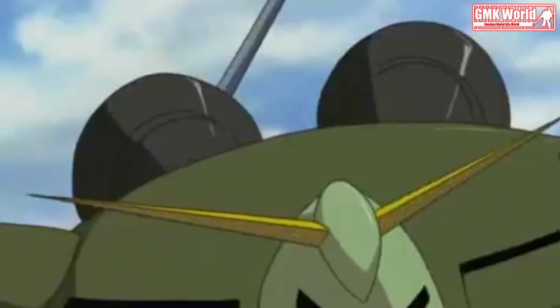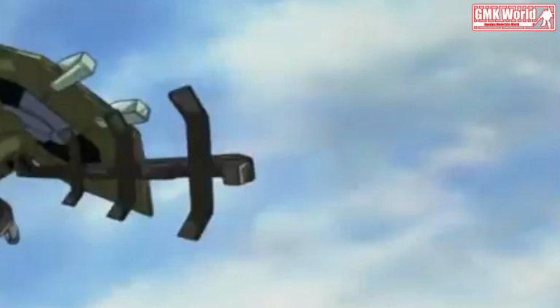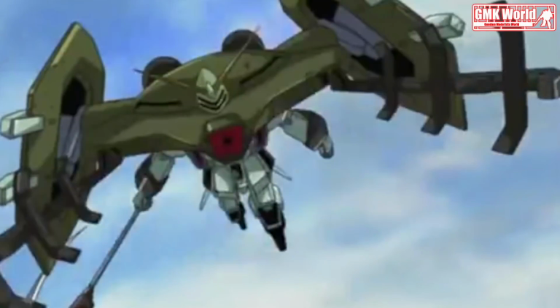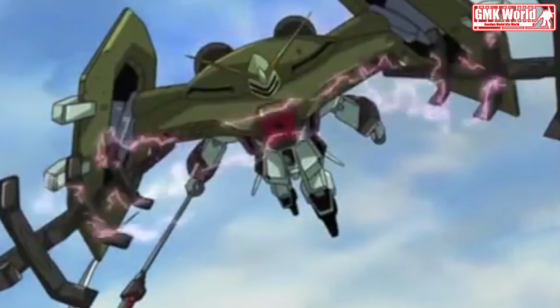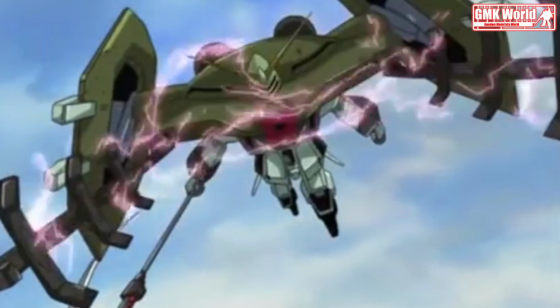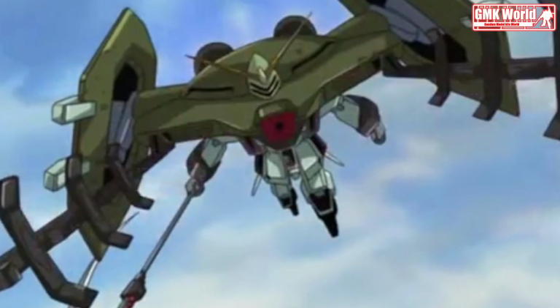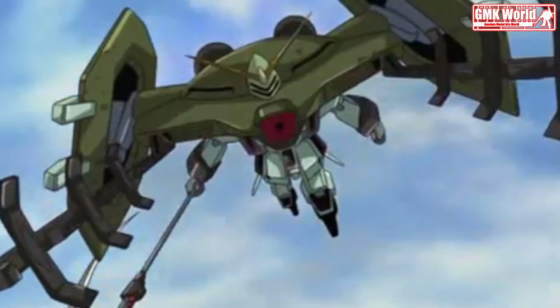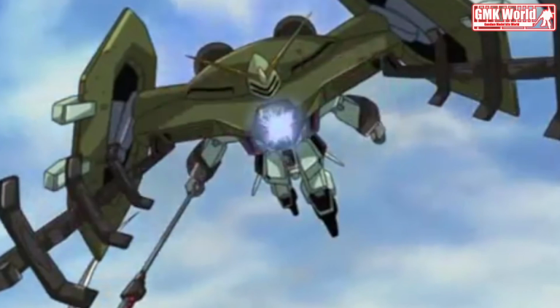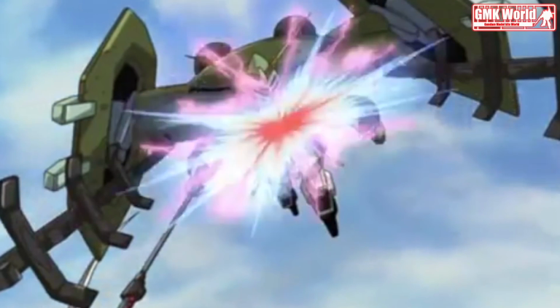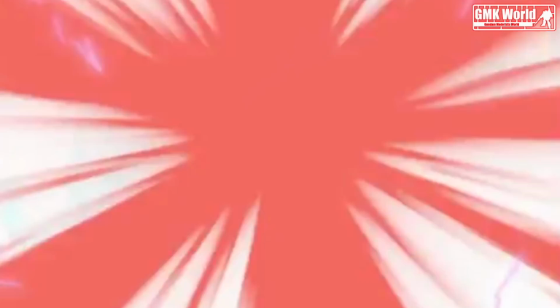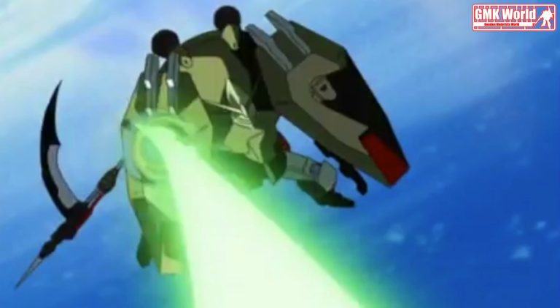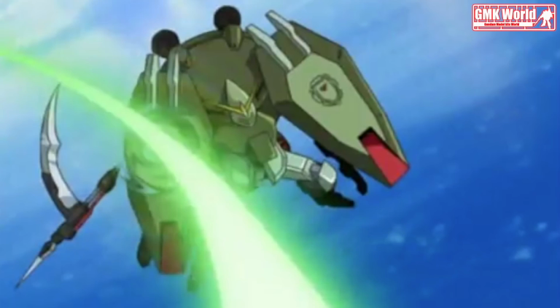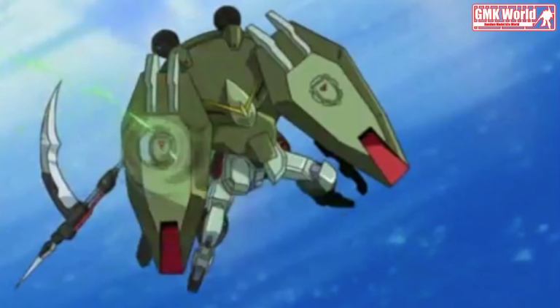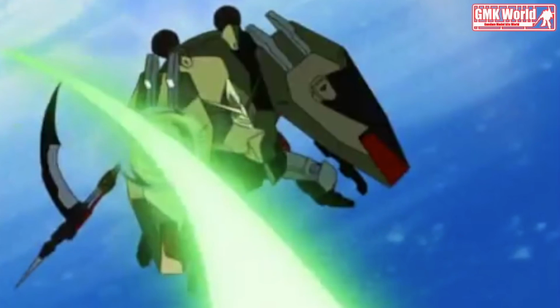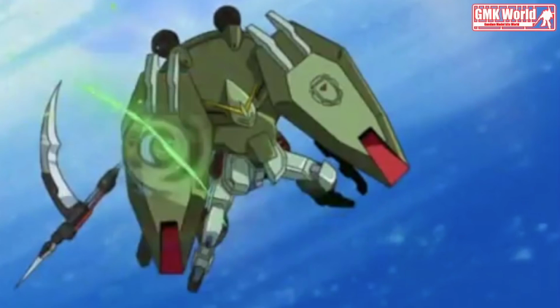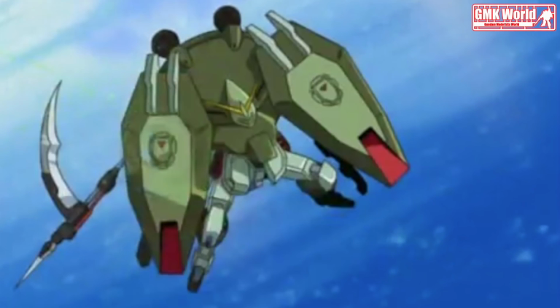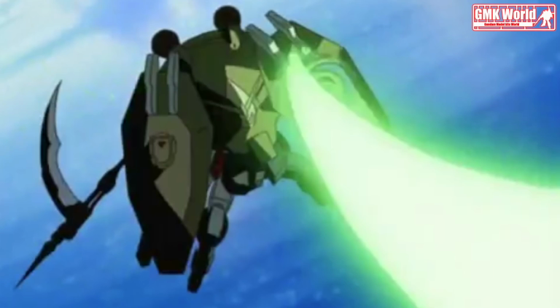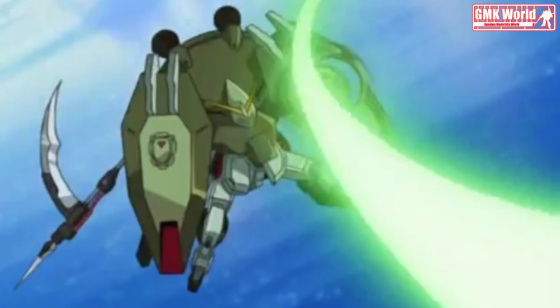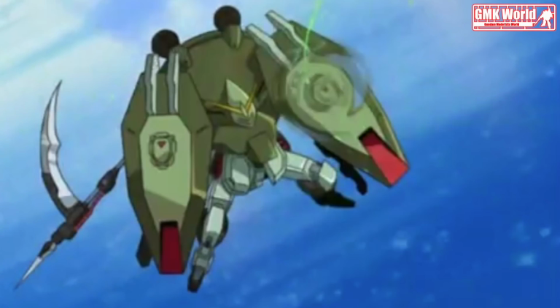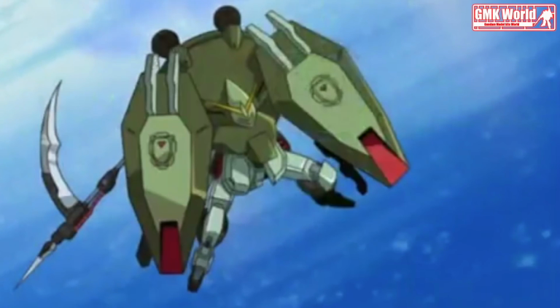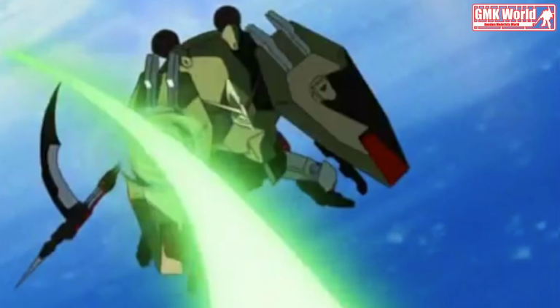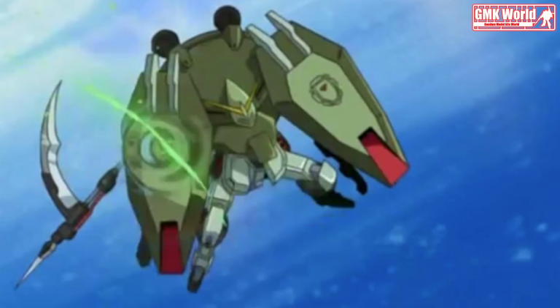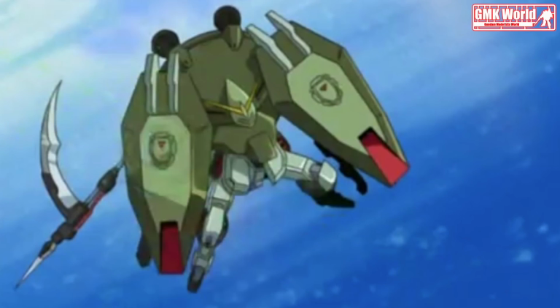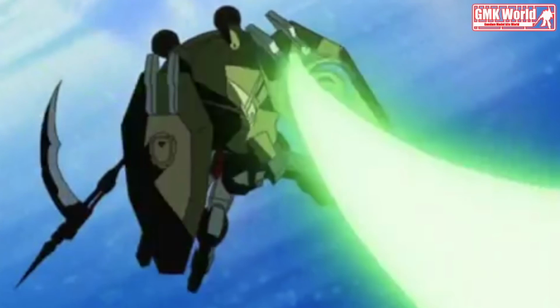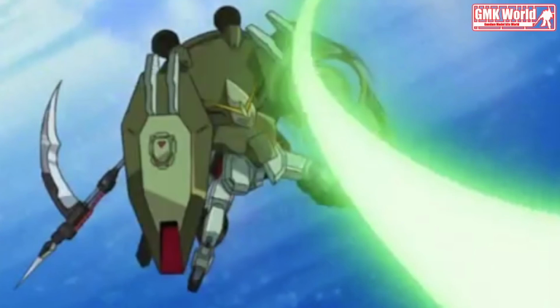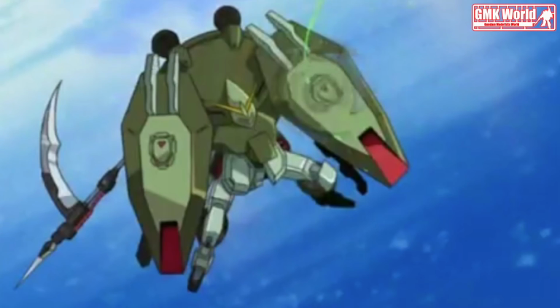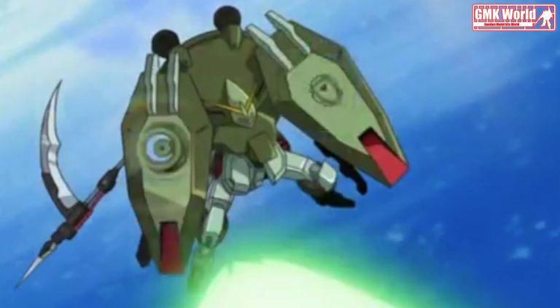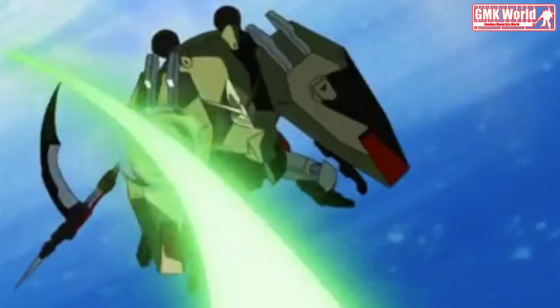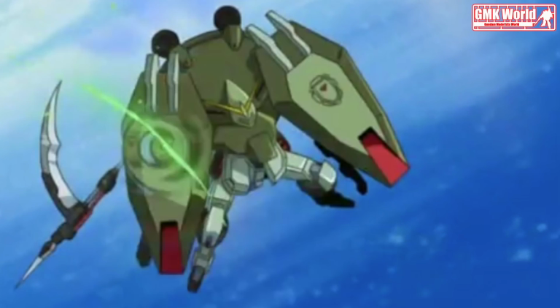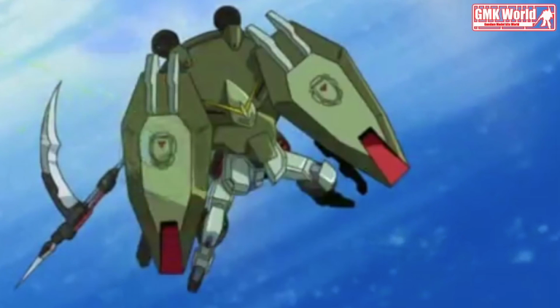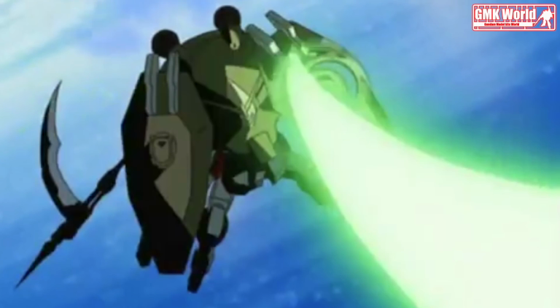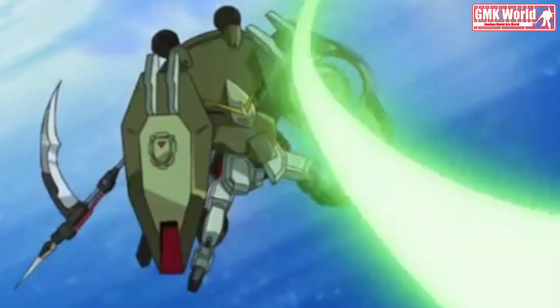Judge Plastic Model, MG-1100, GAT-X 252 Forbidden Gundam.